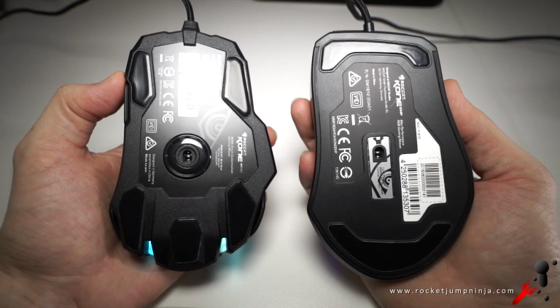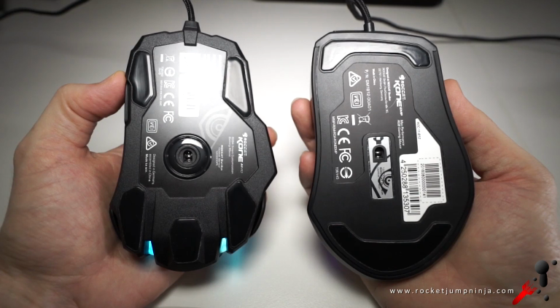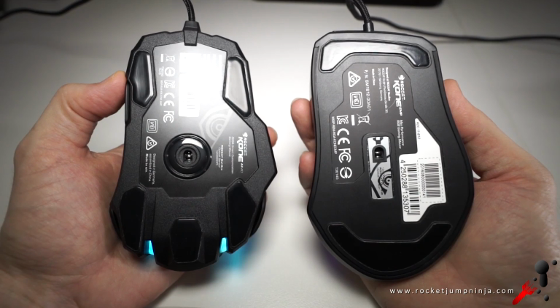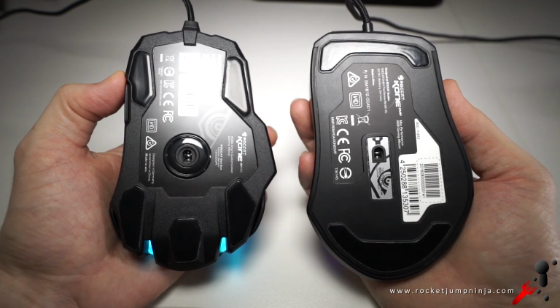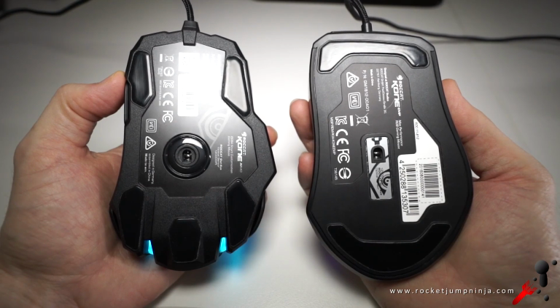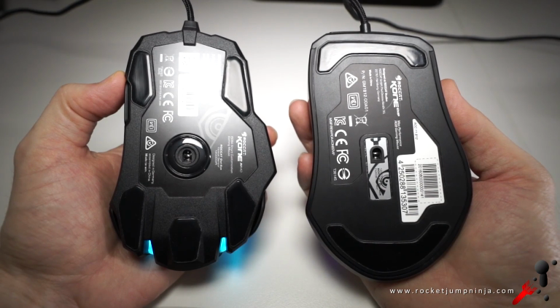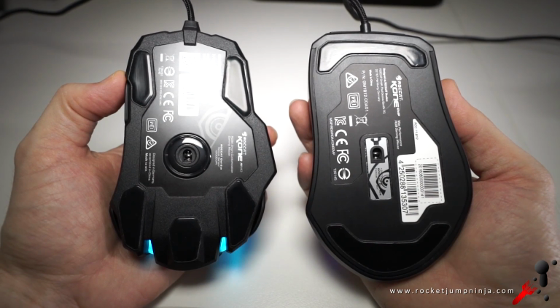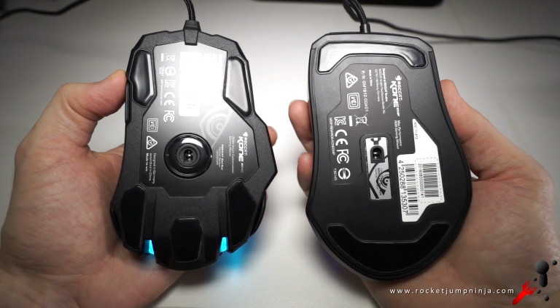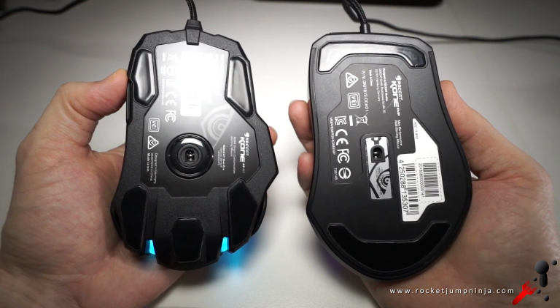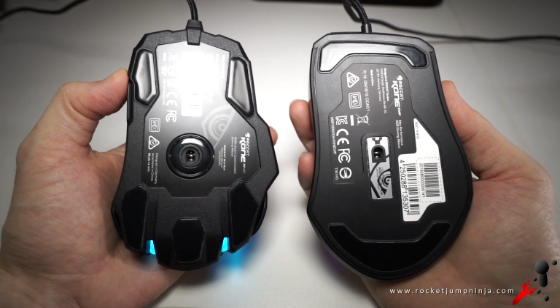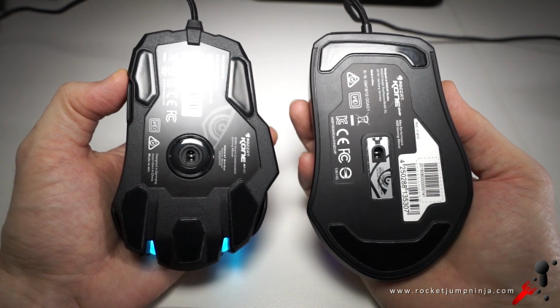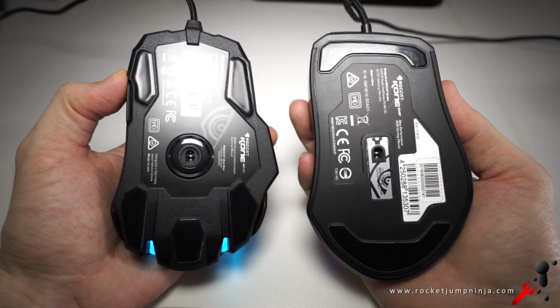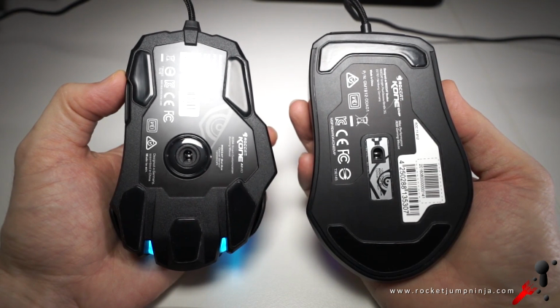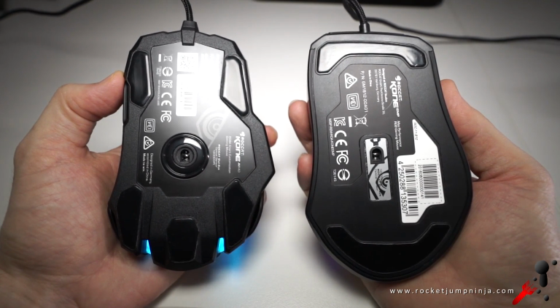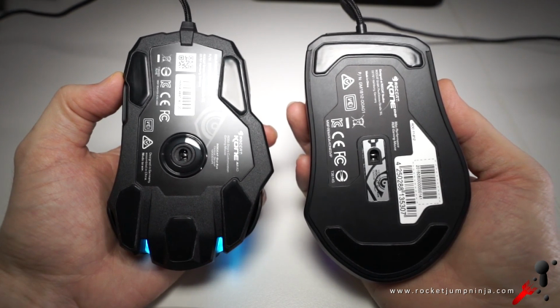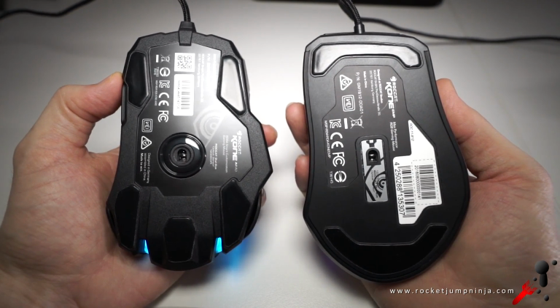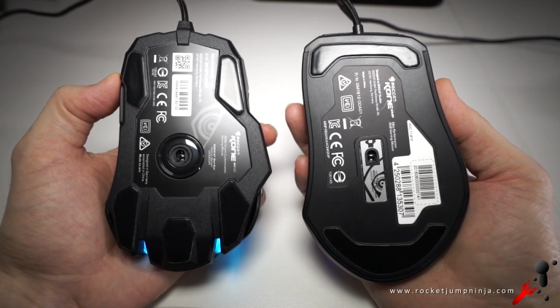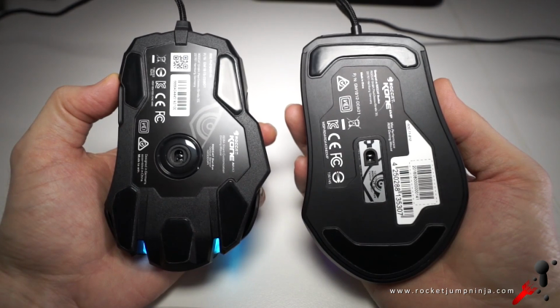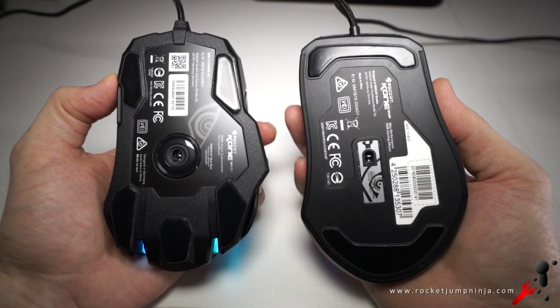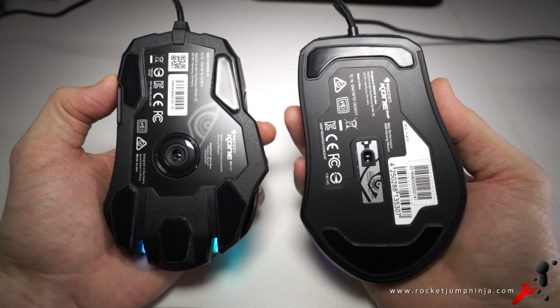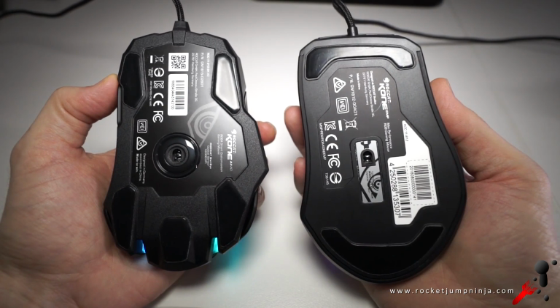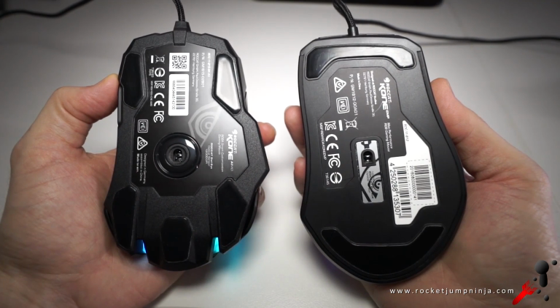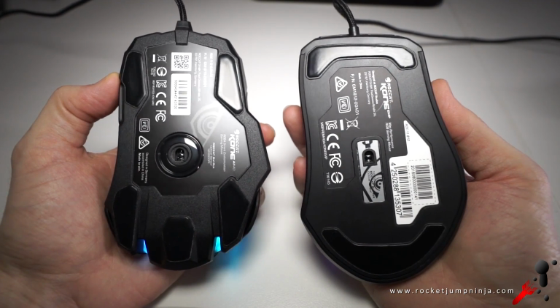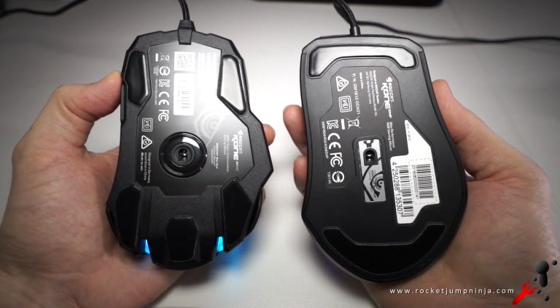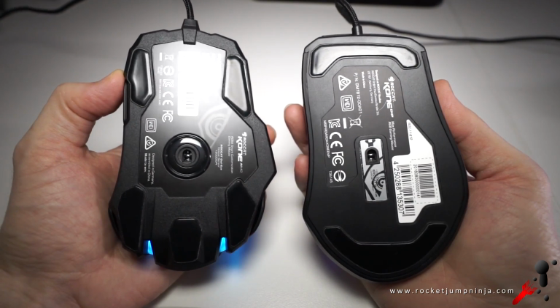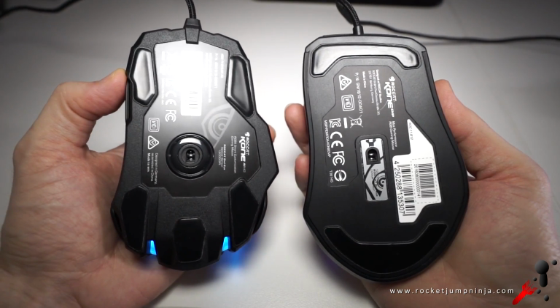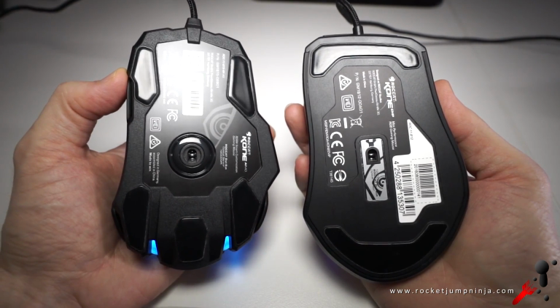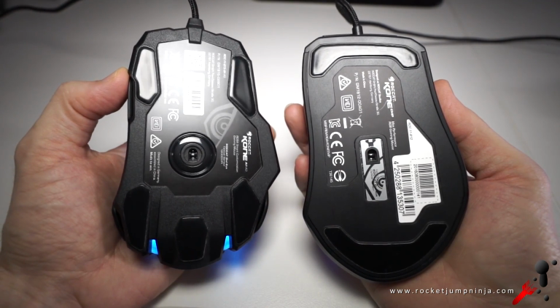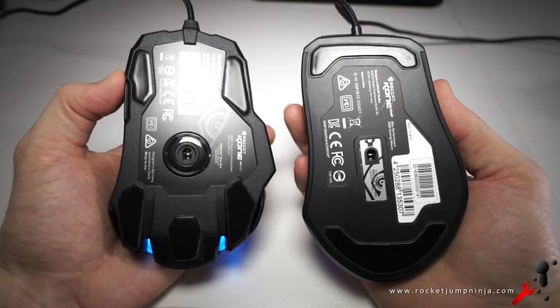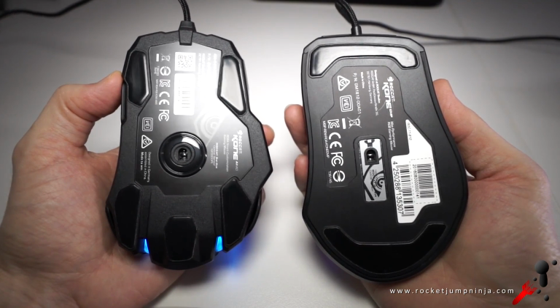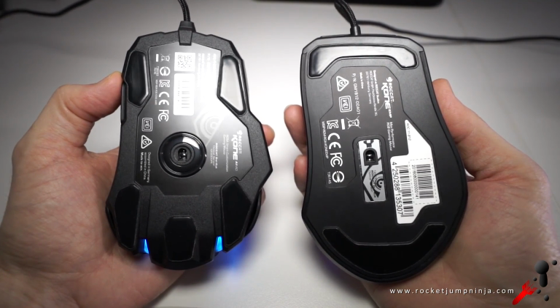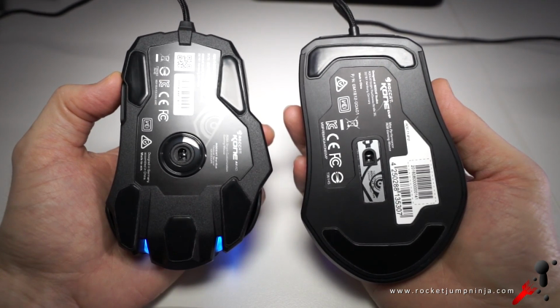I wish they'd learned from the mistakes of the Cobra 2016. In fact, looking at the base, this has some similar features to the Cobra. Thankfully, this one's a lot more comfortable.